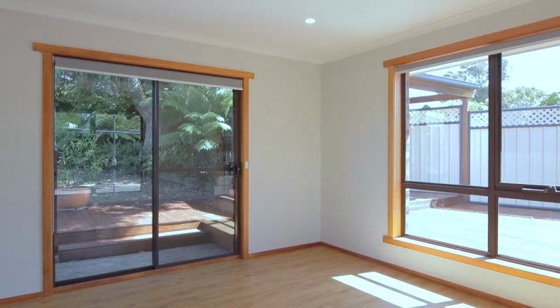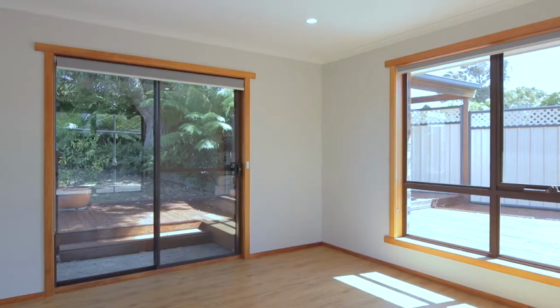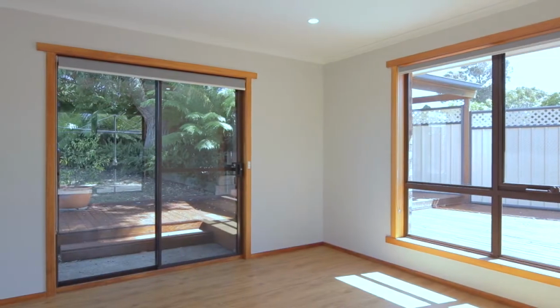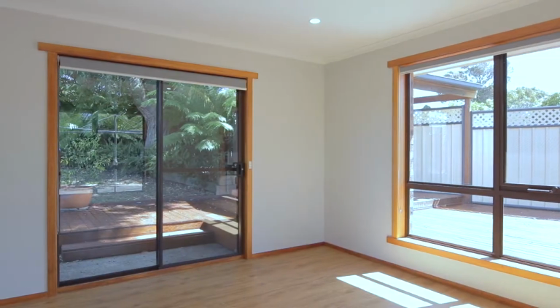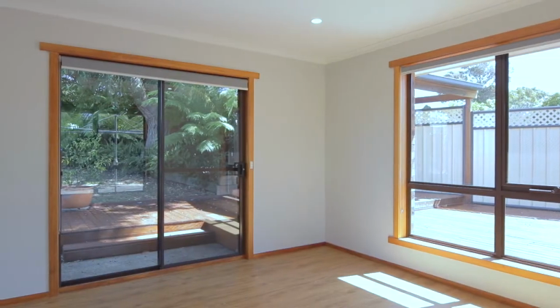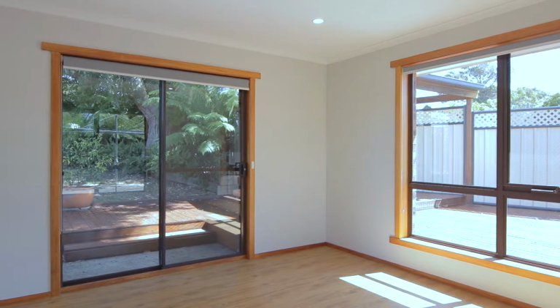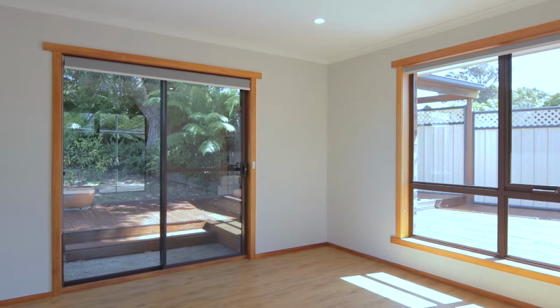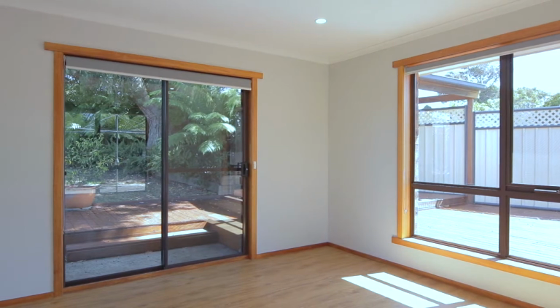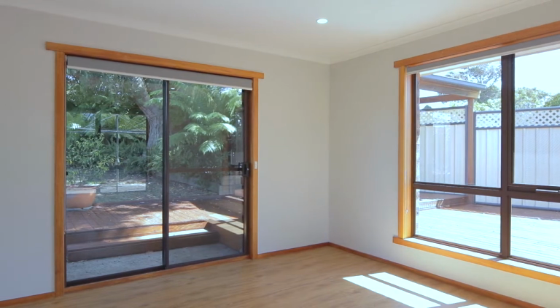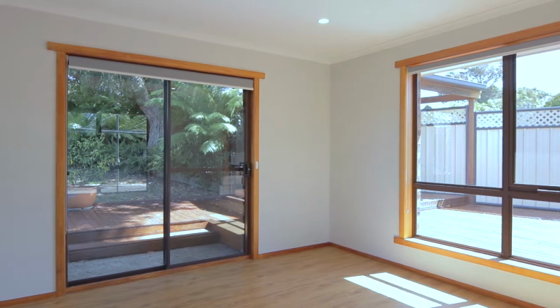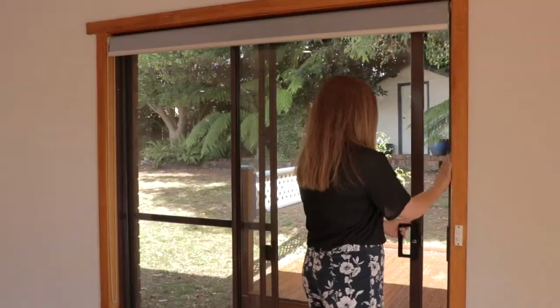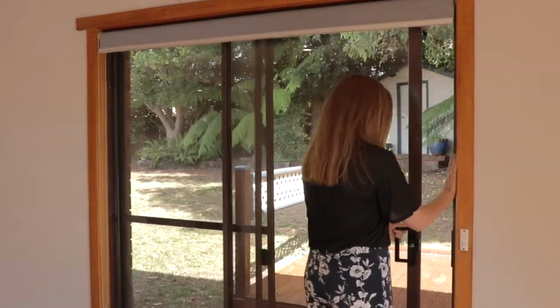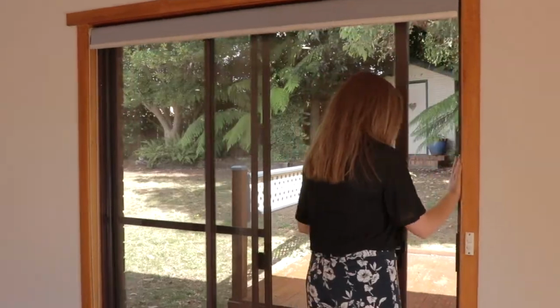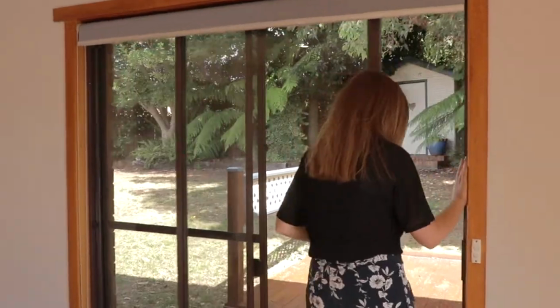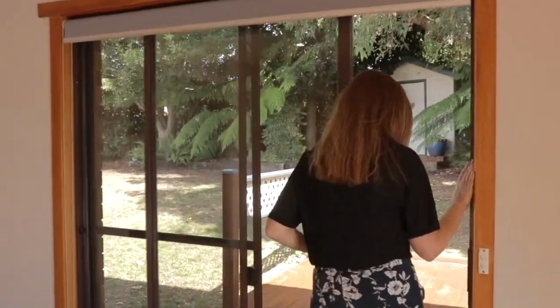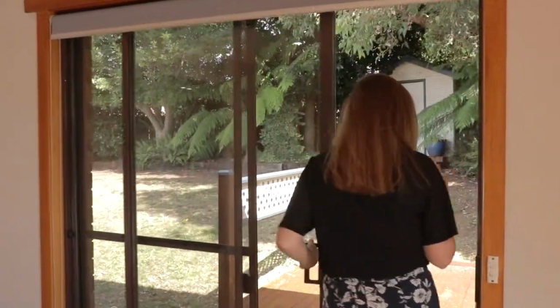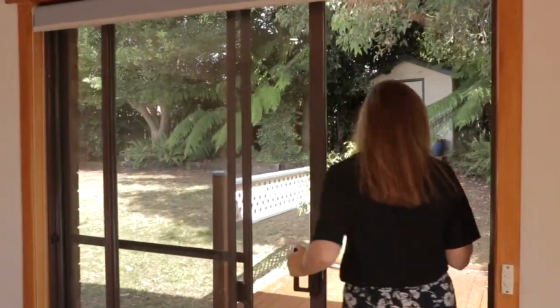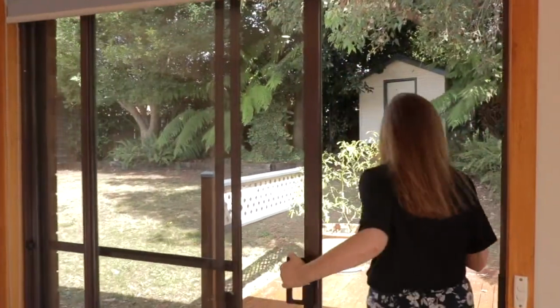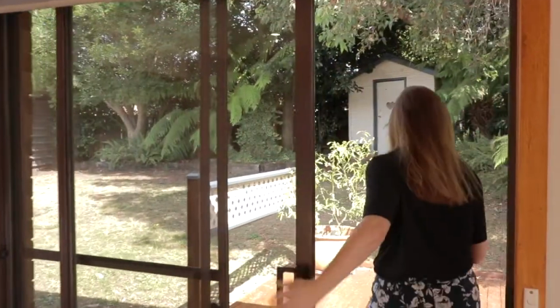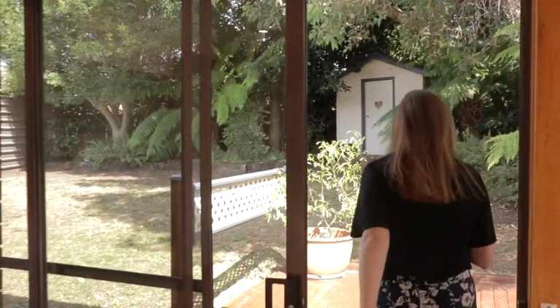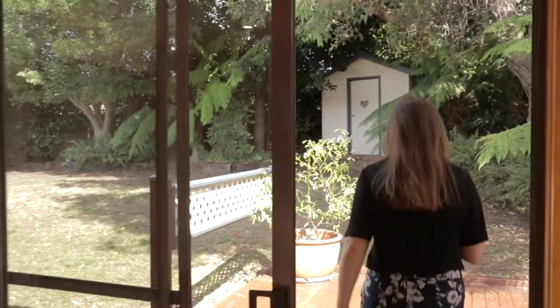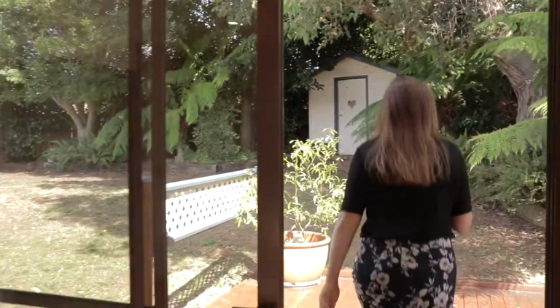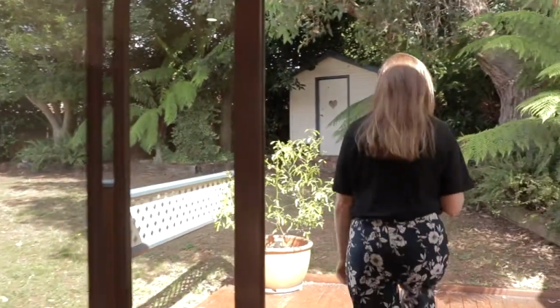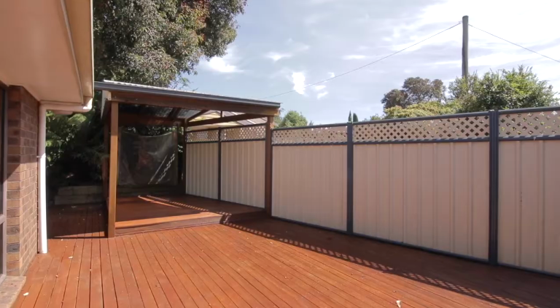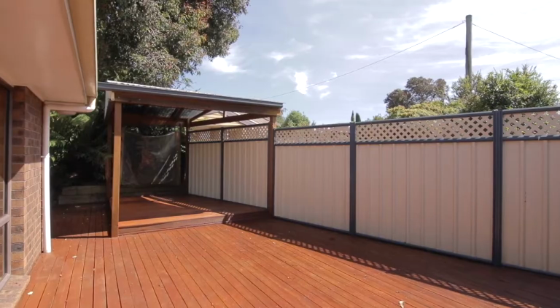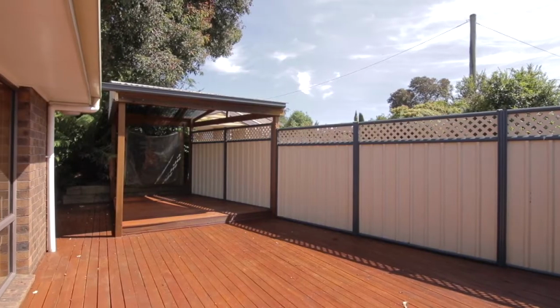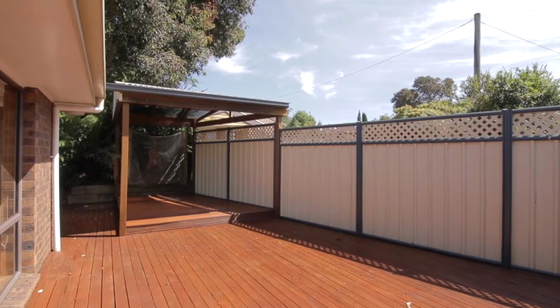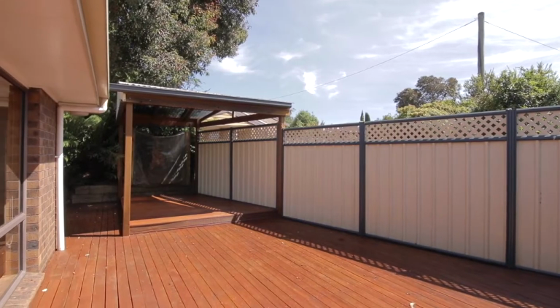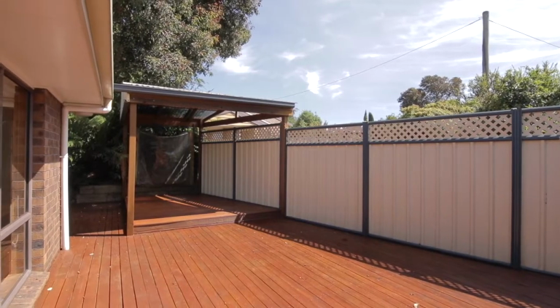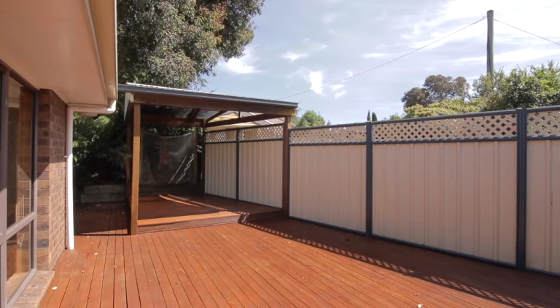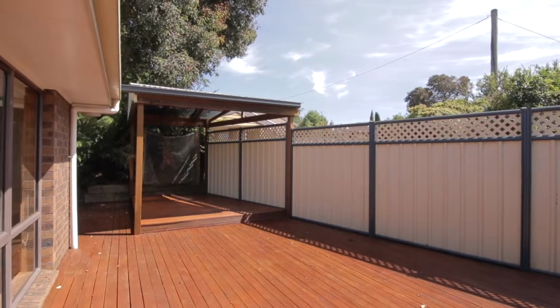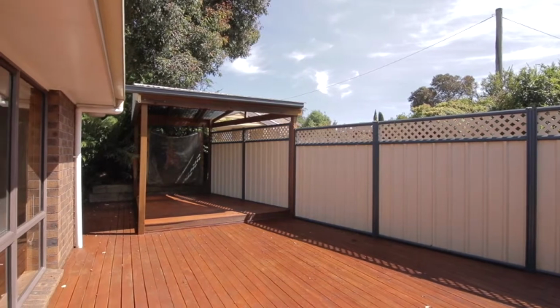With areas for entertaining, room for children to play and make lifelong memories, there is something special behind the gates at 10 Watford Close.